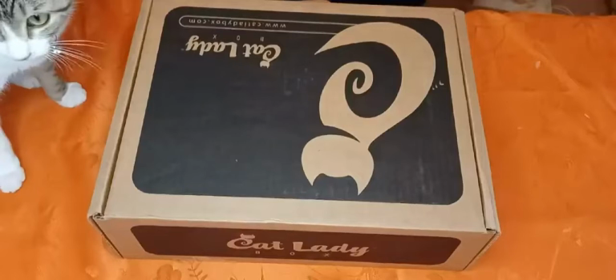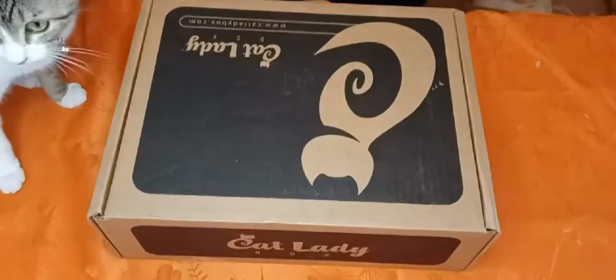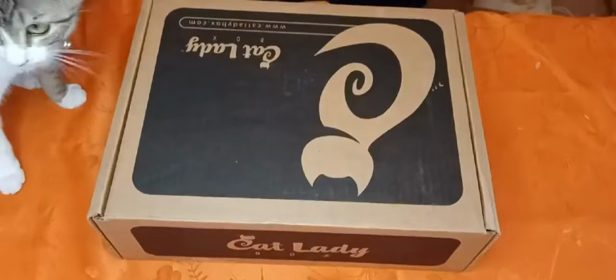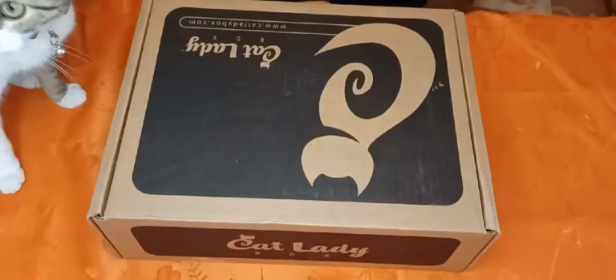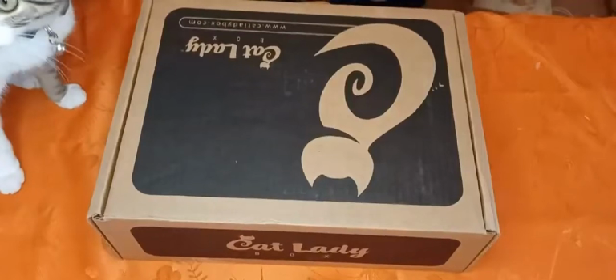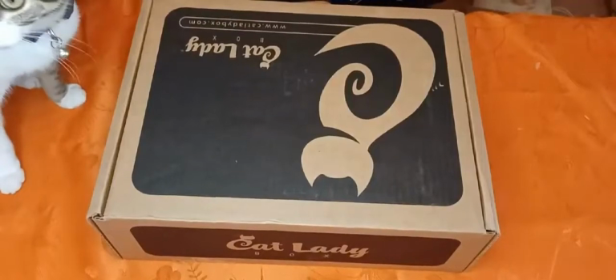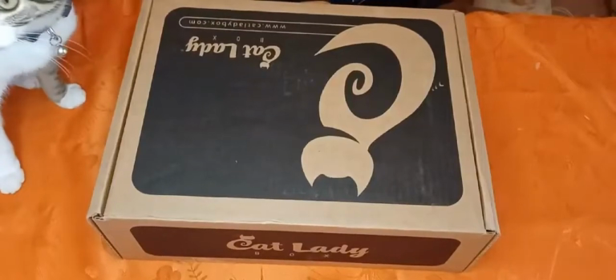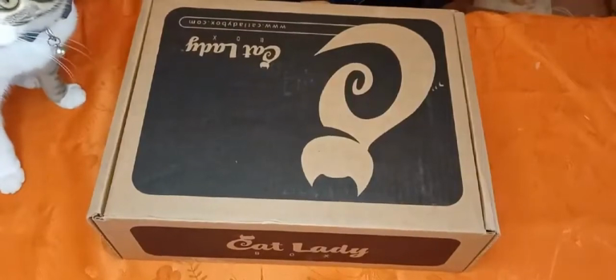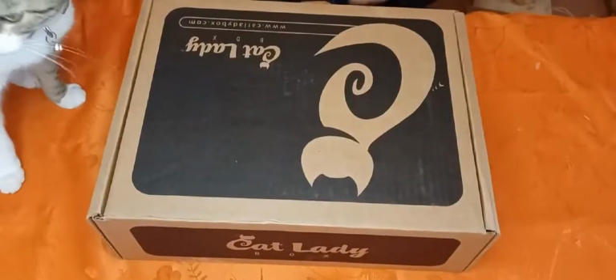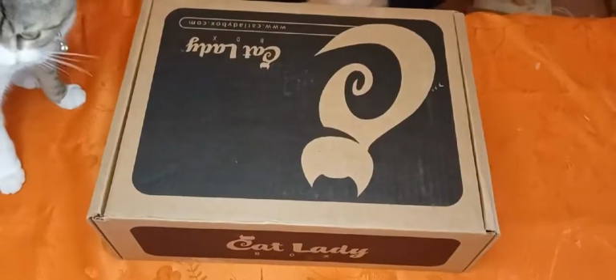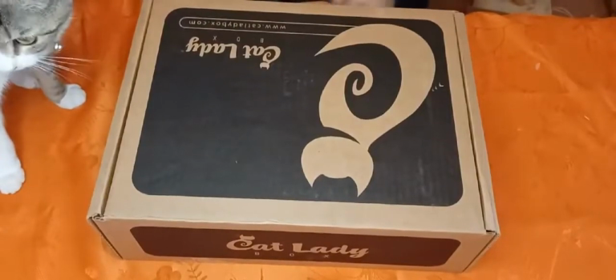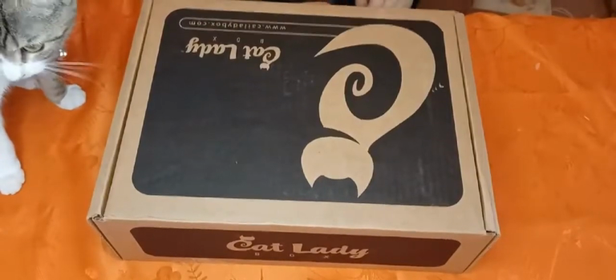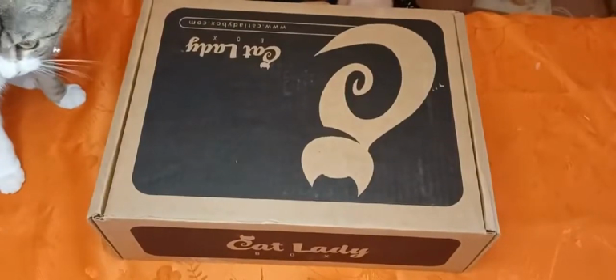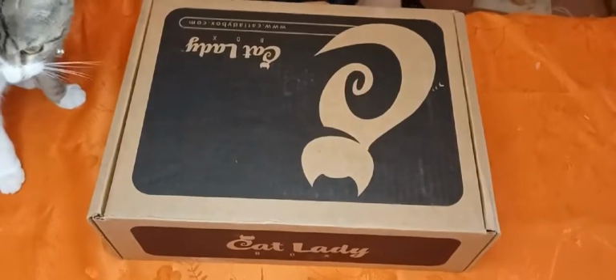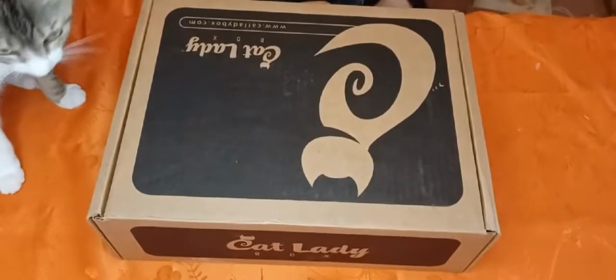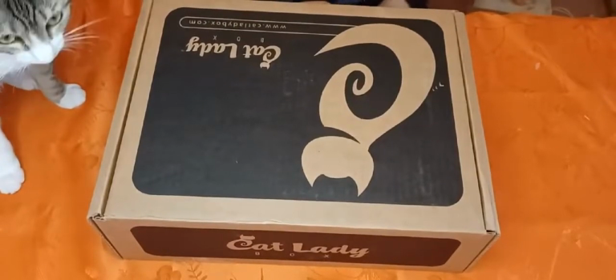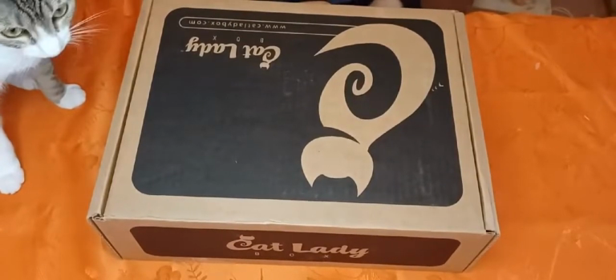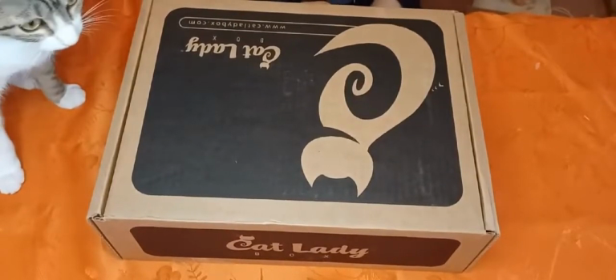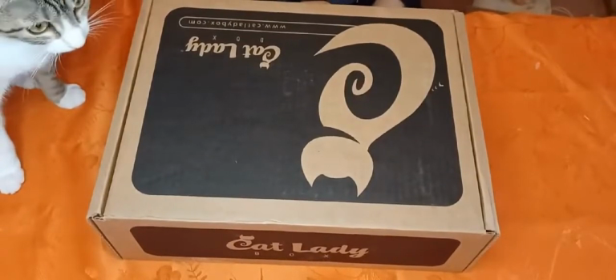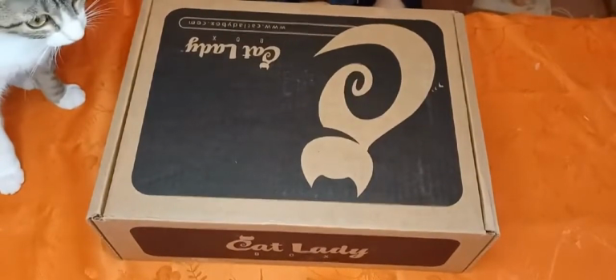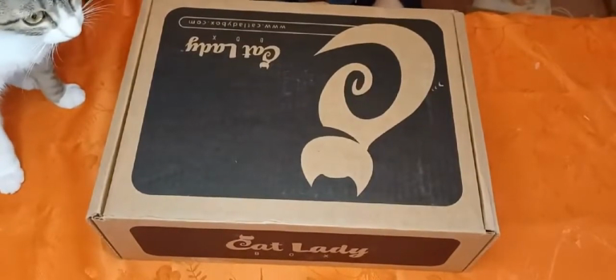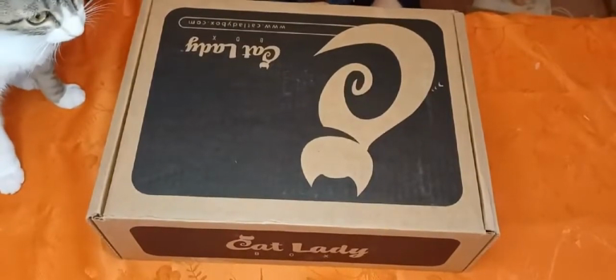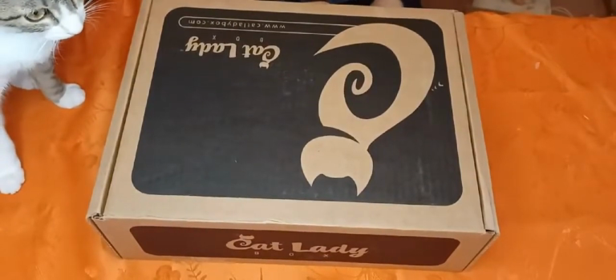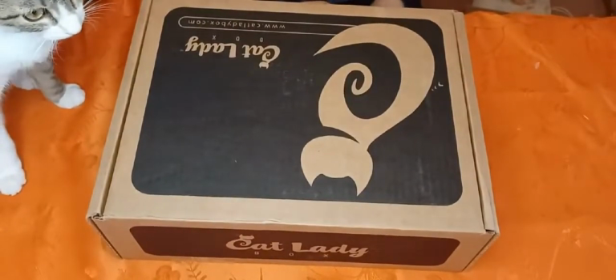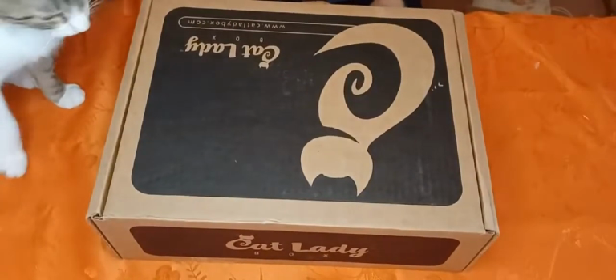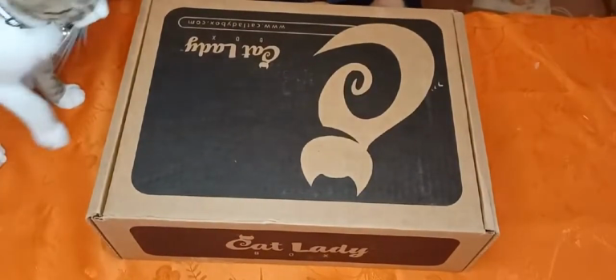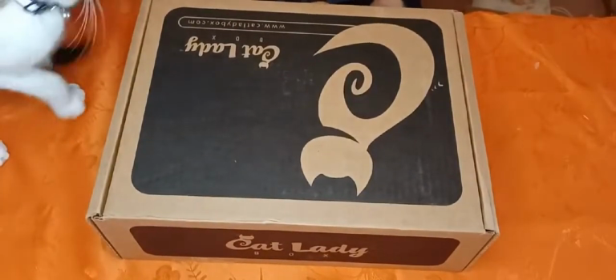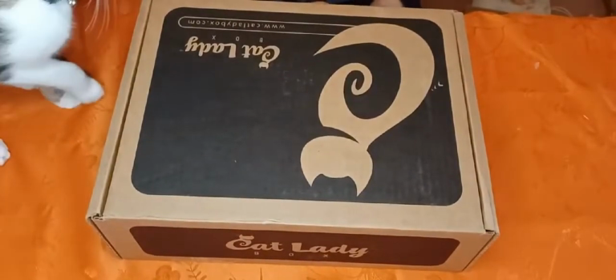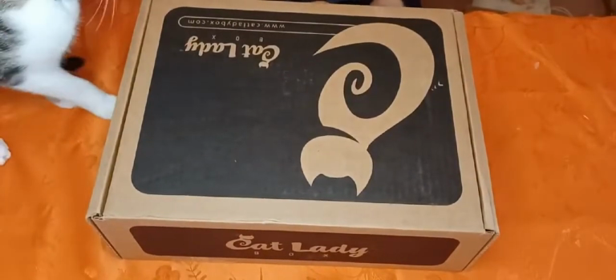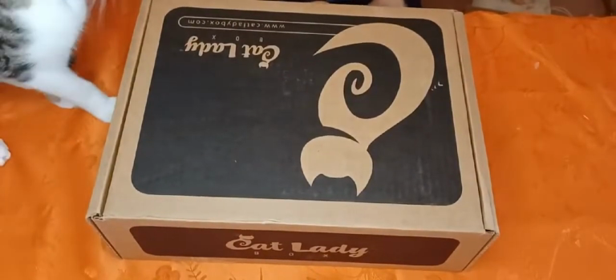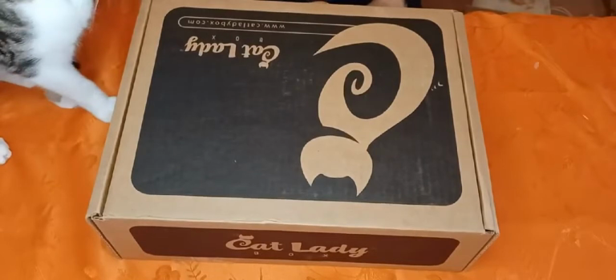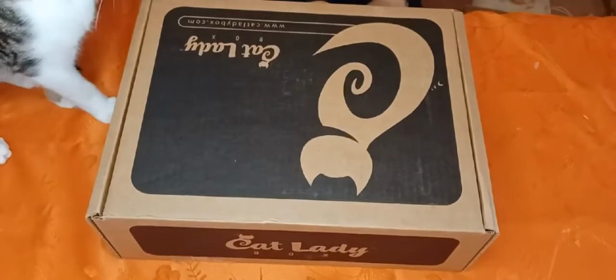Hi everybody! This is going to be another unboxing video for the Cat Lady Box.